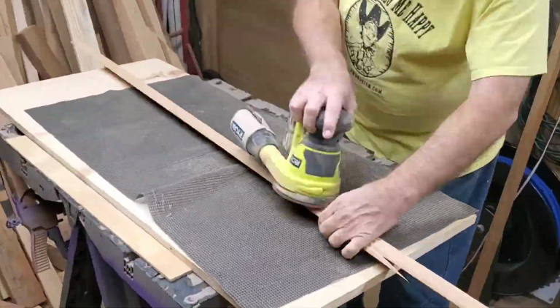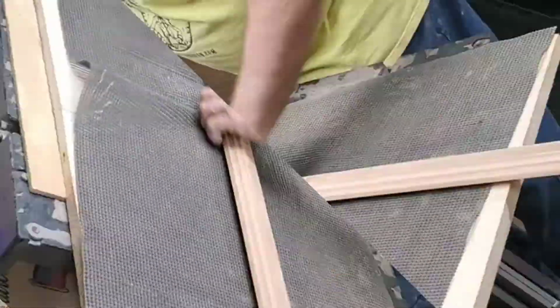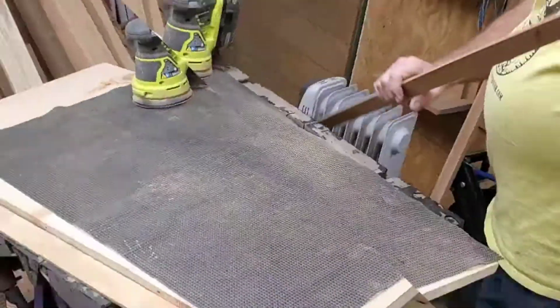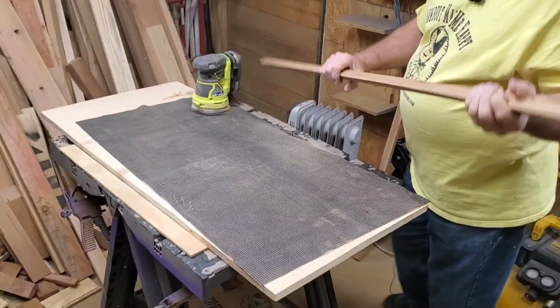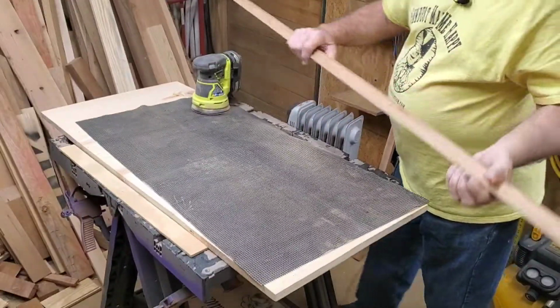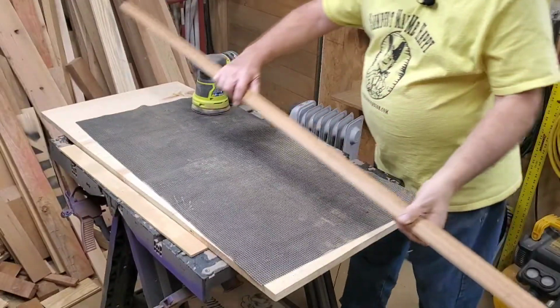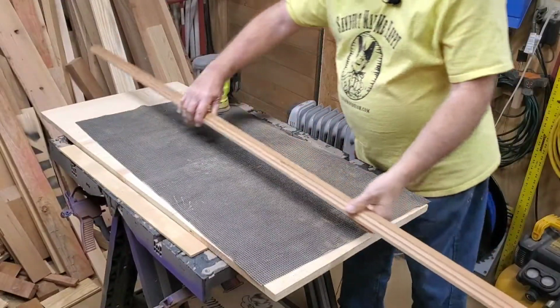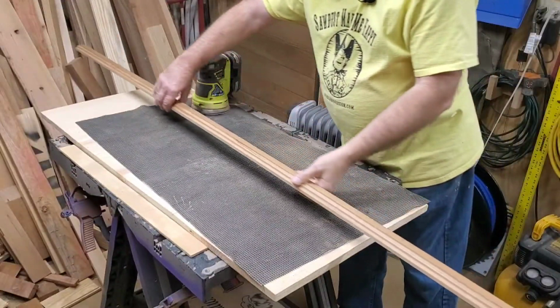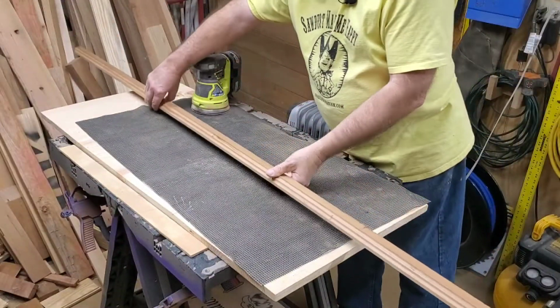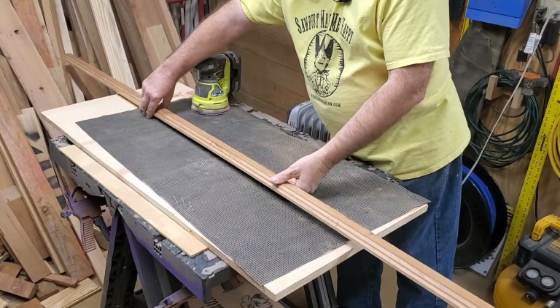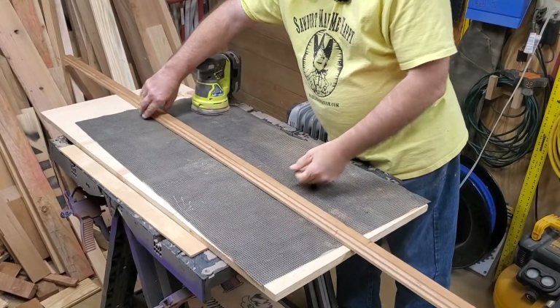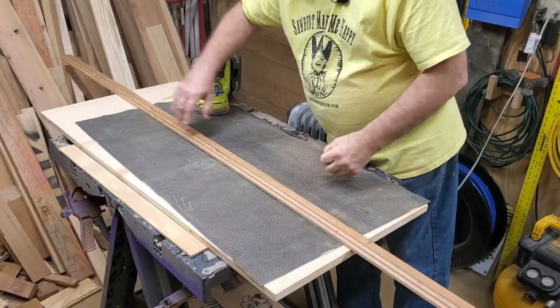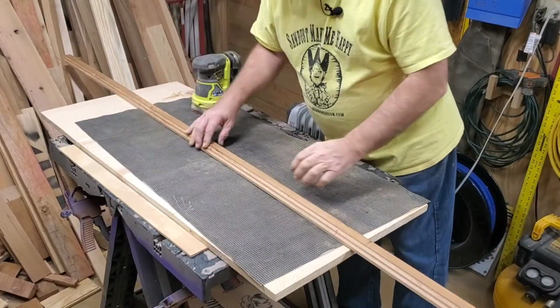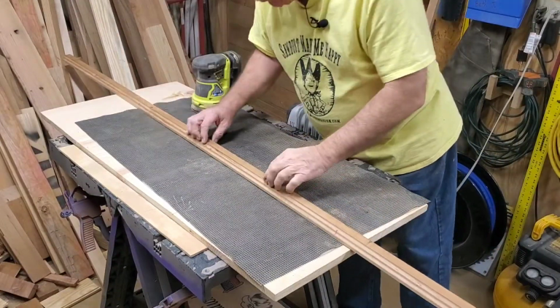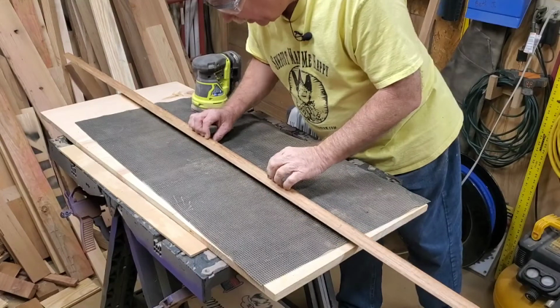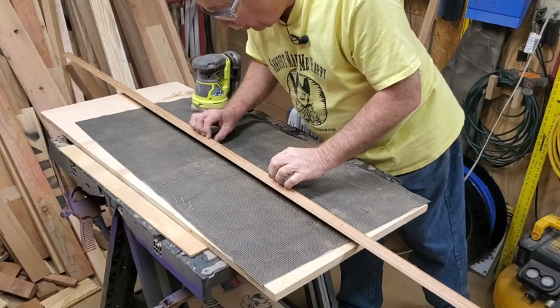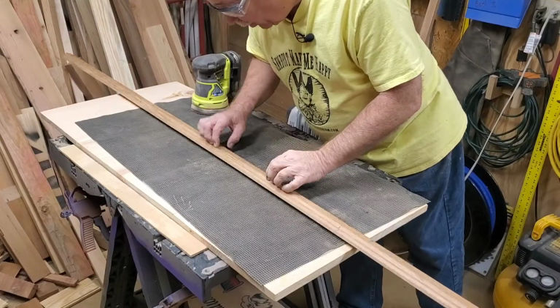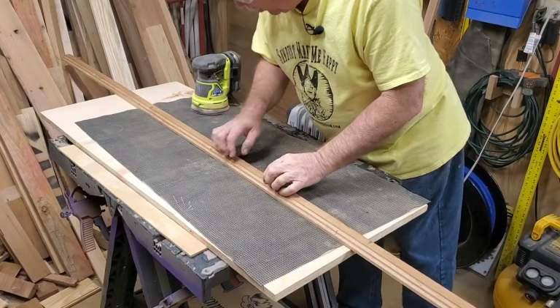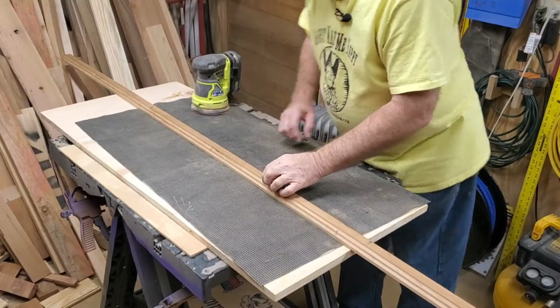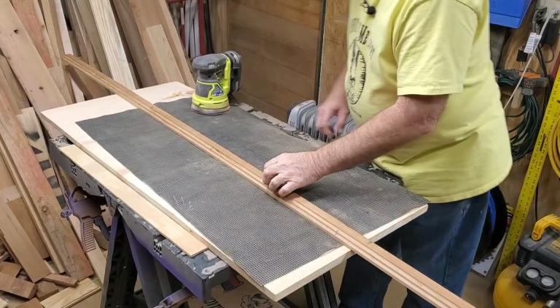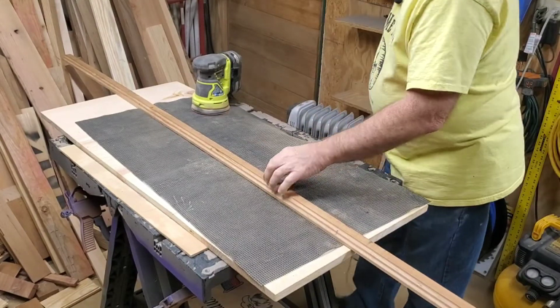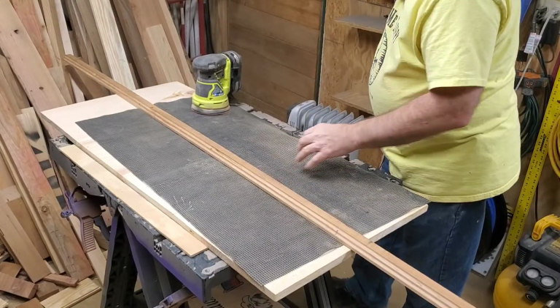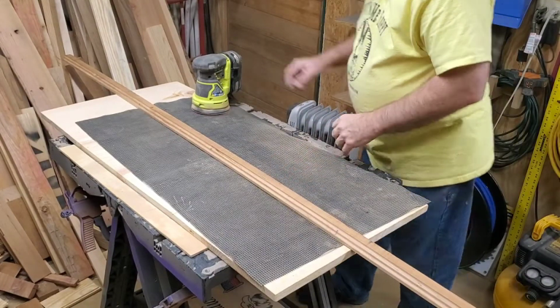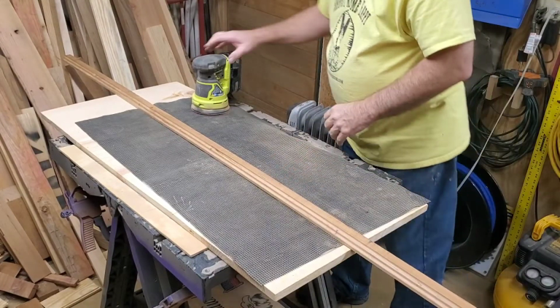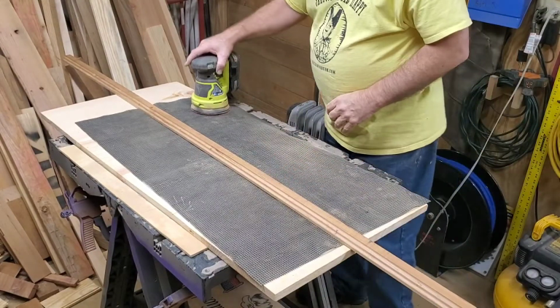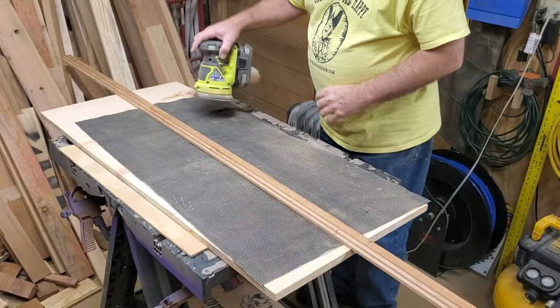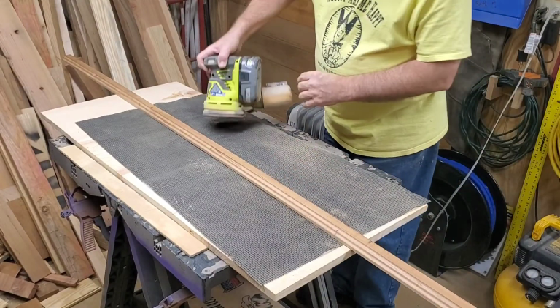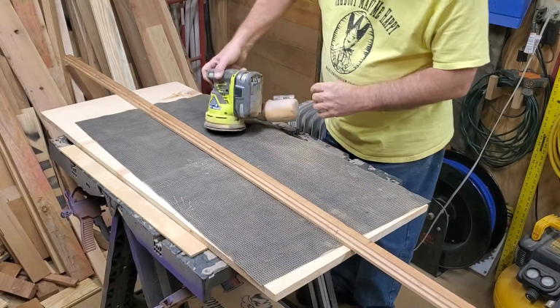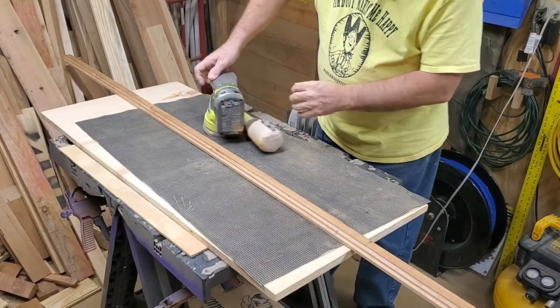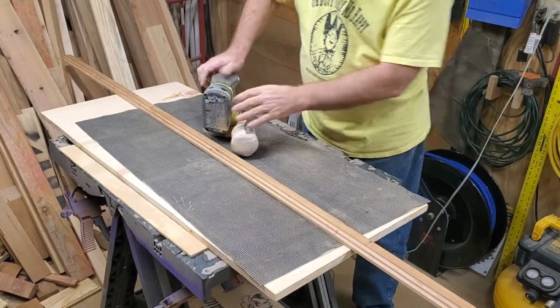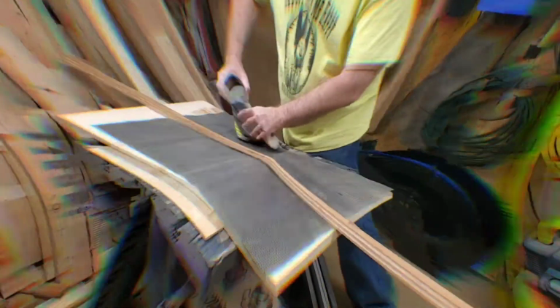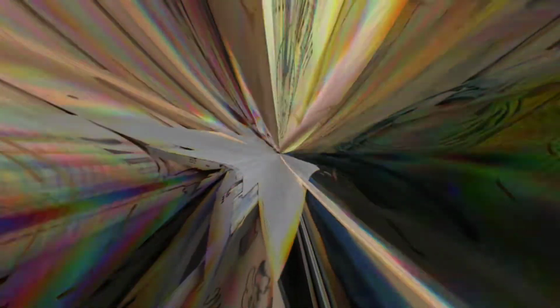We'll come back with this one right here and do the same thing — sand it down. I'm going to change batteries real quick while I'm at it.